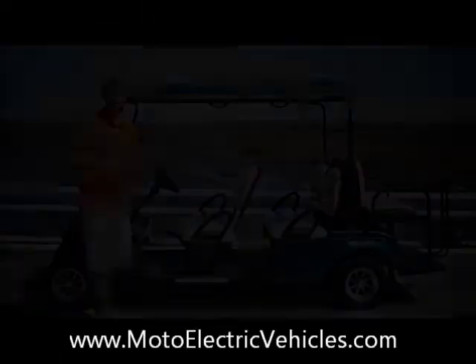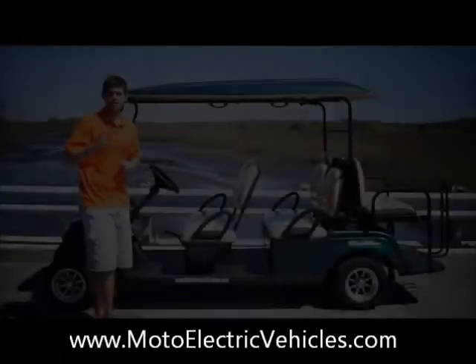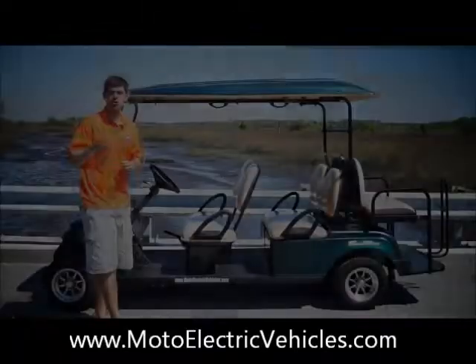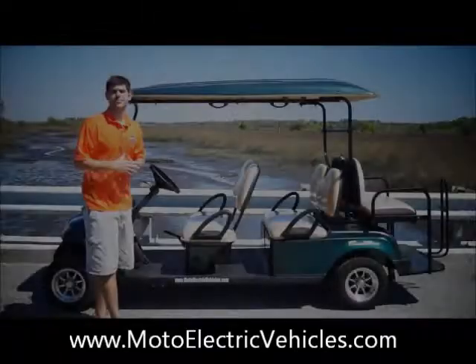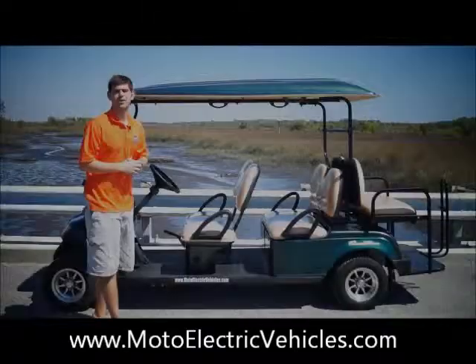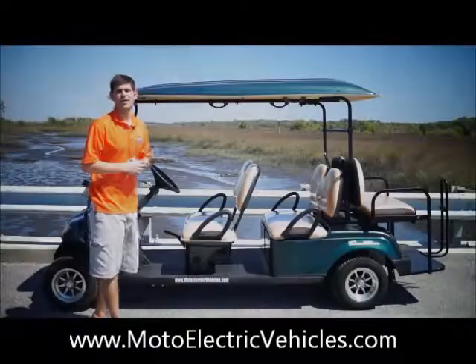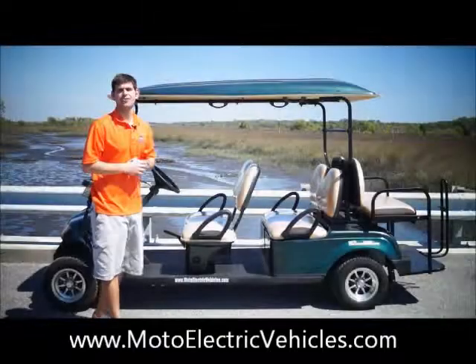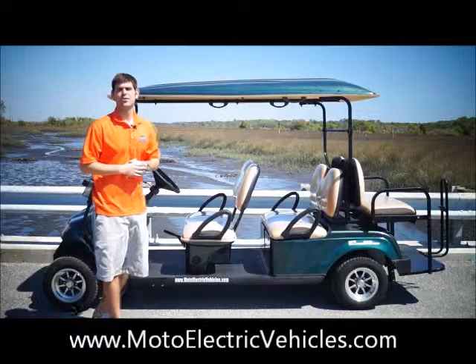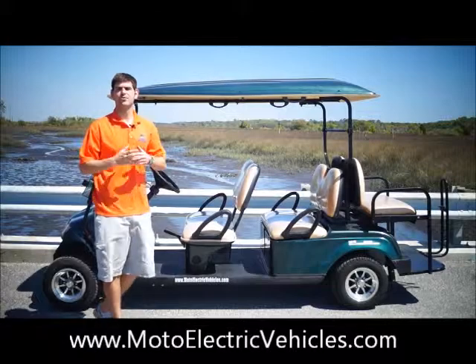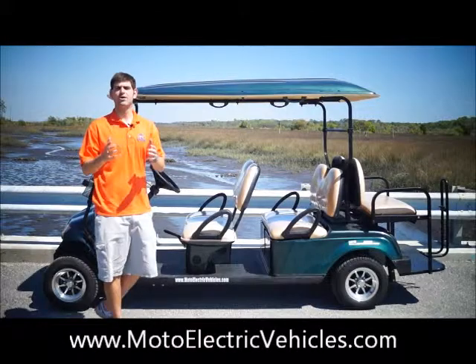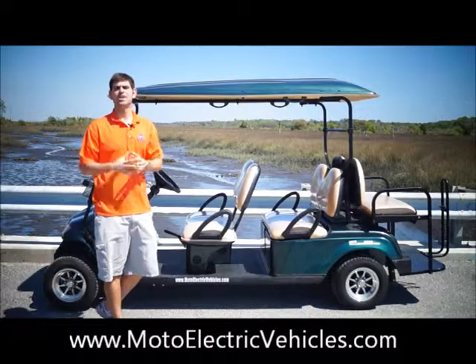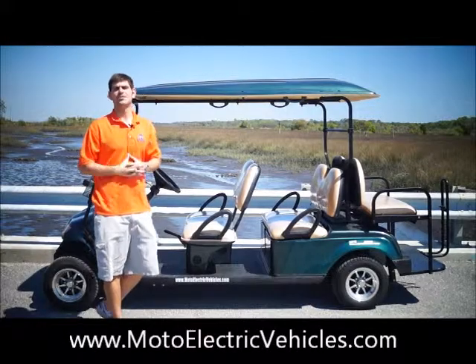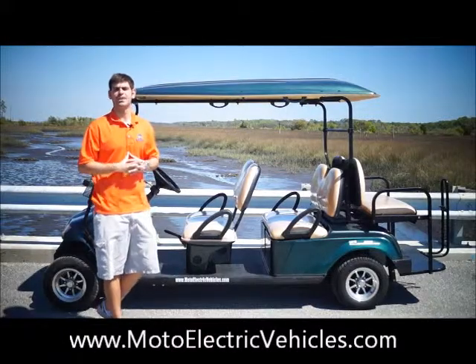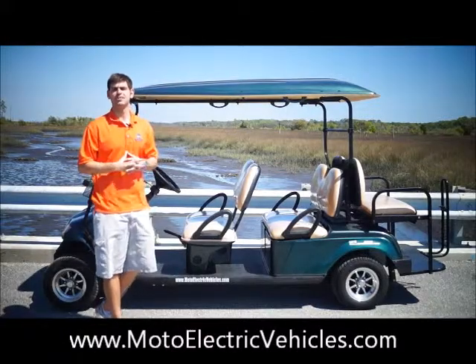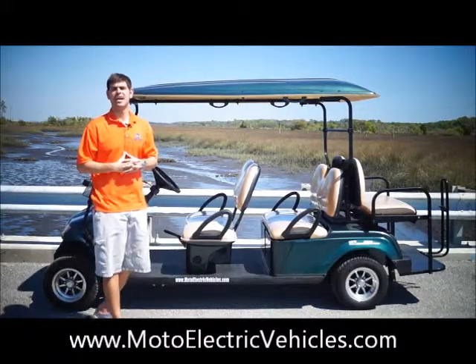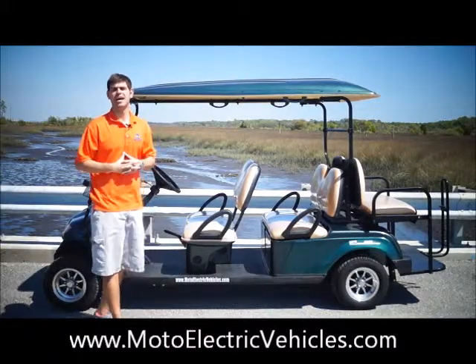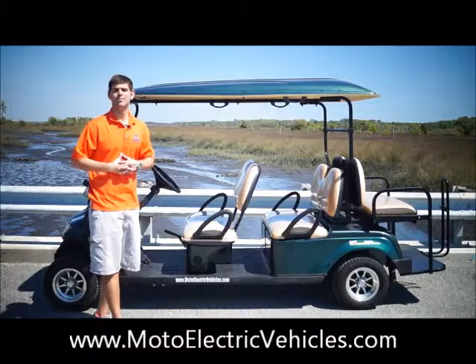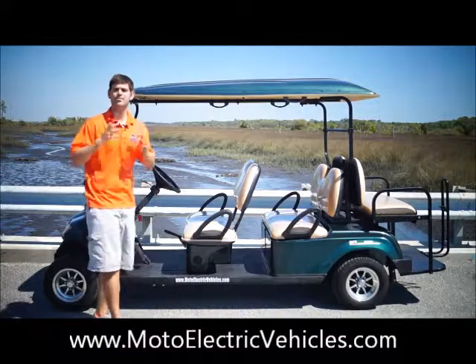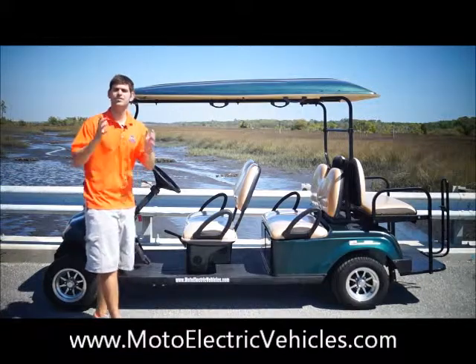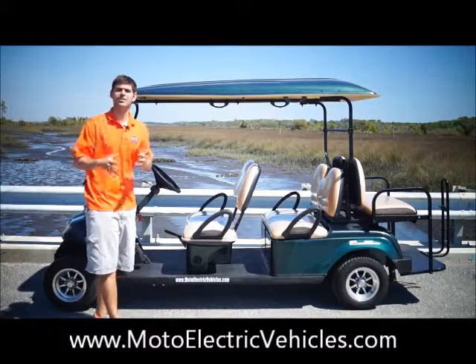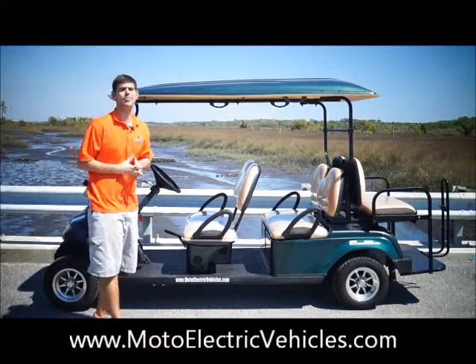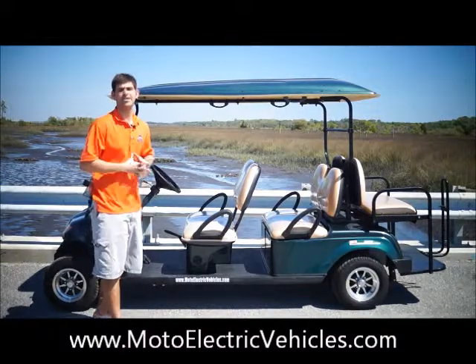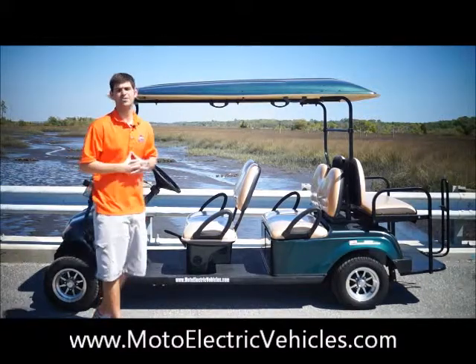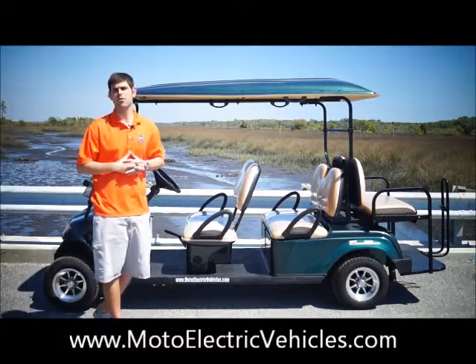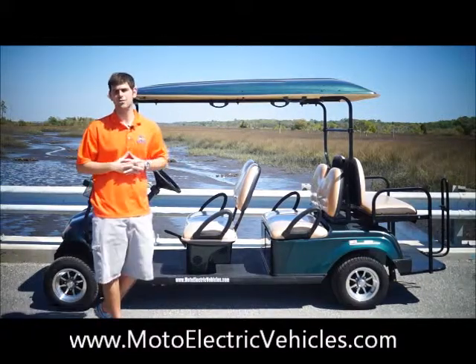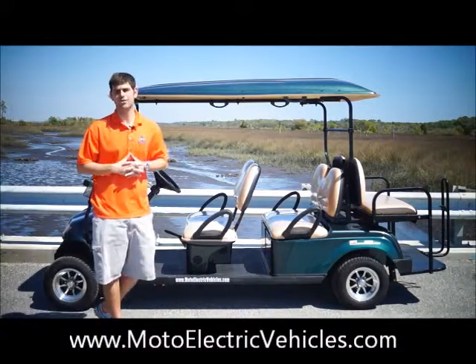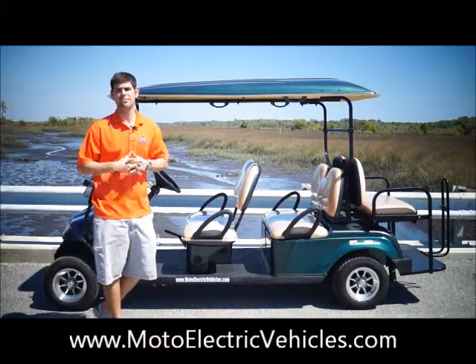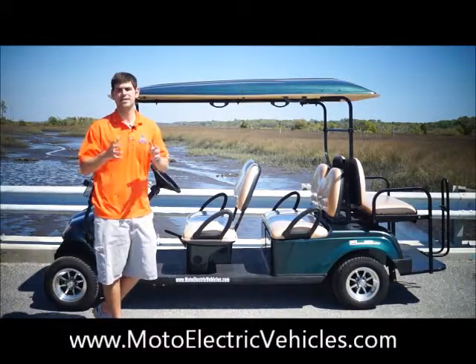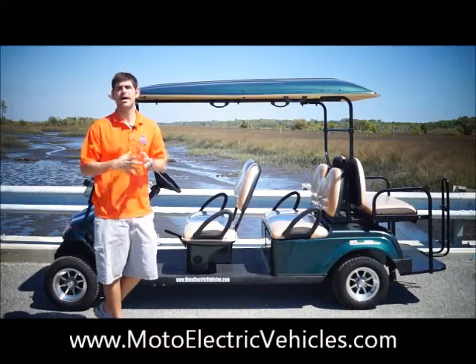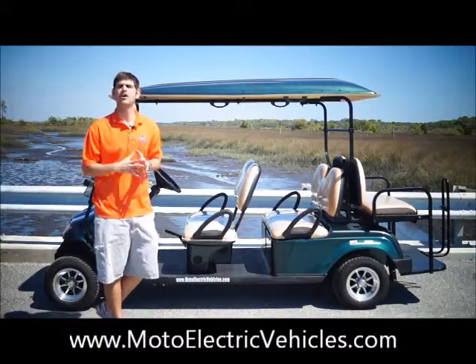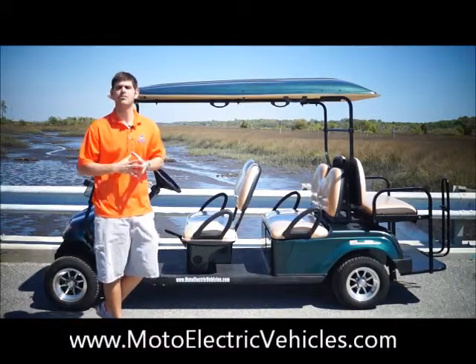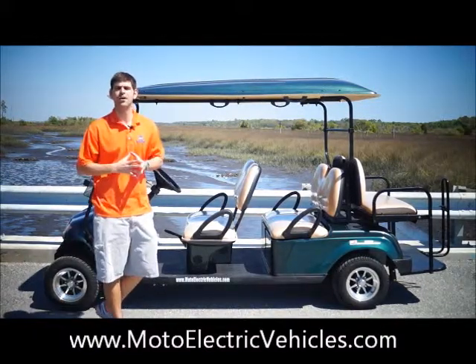Good morning, Brett Jackerel here from MotoElectricVehicles.com, here to review the six passenger, four screen, back-to-back golf cart.